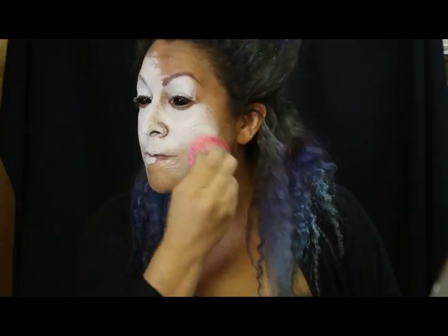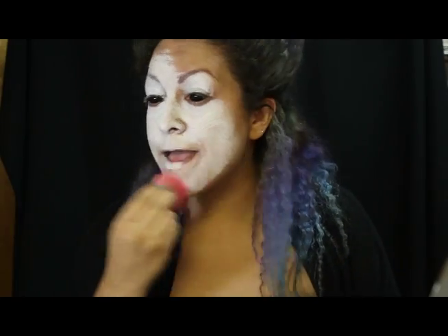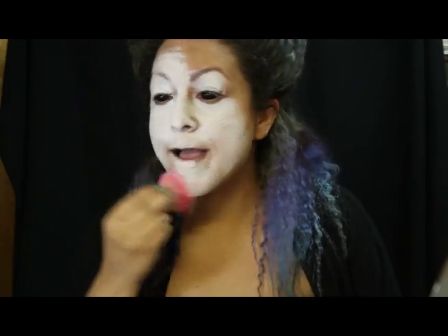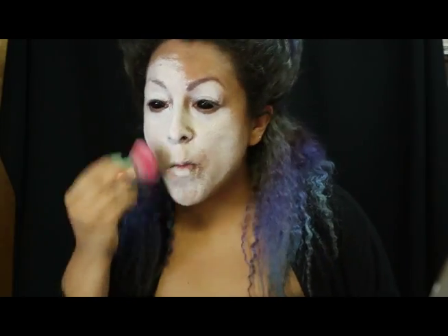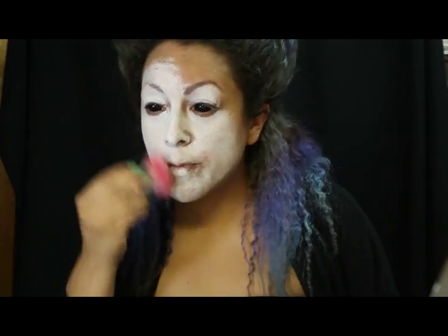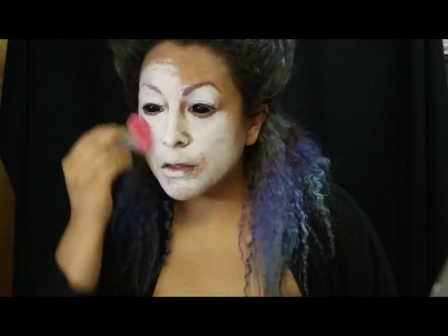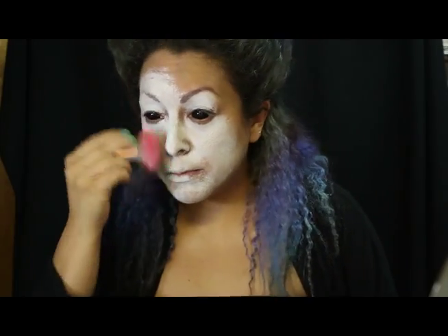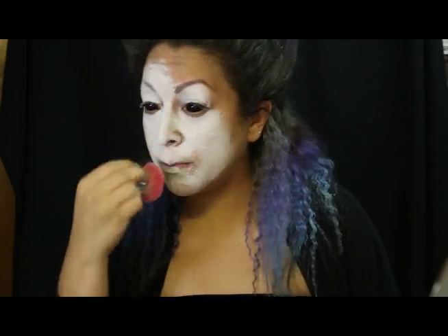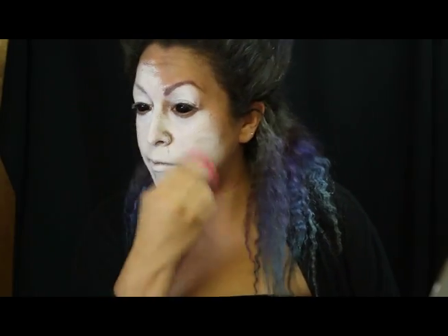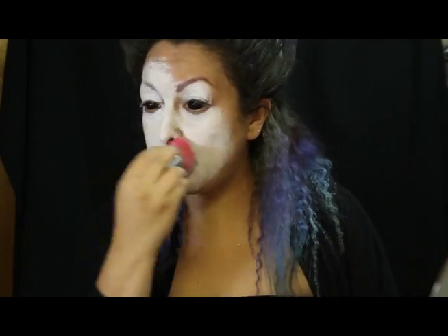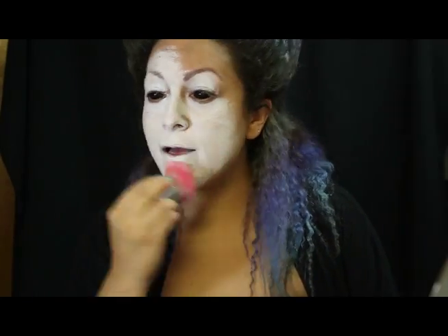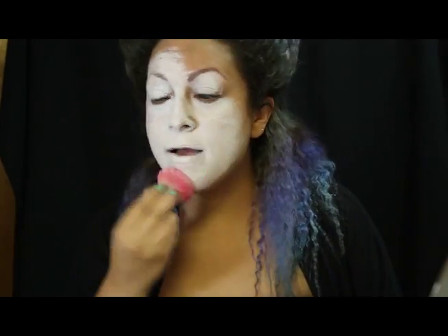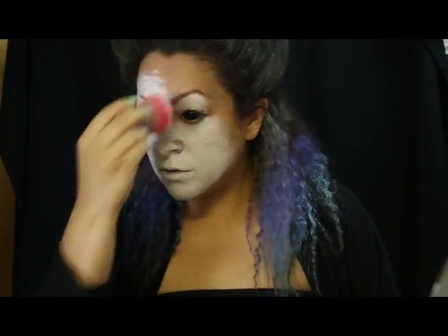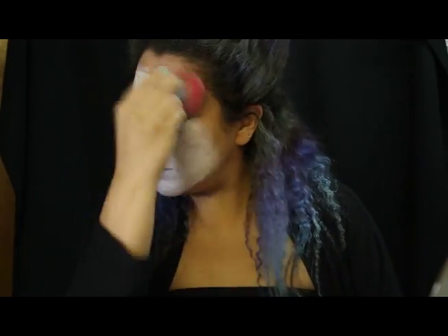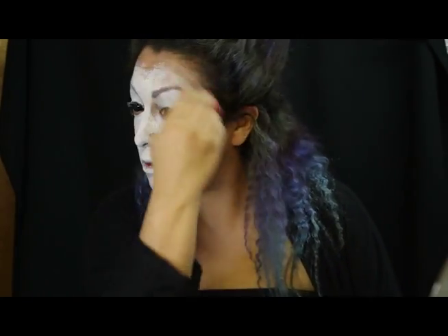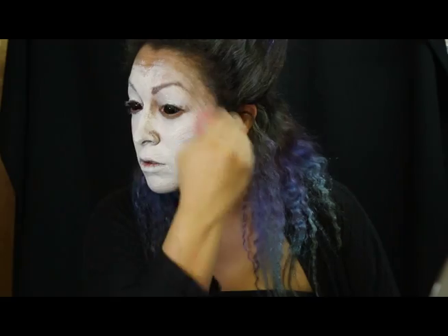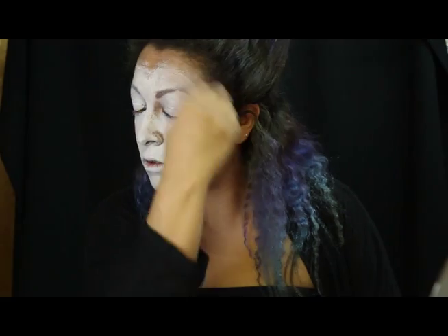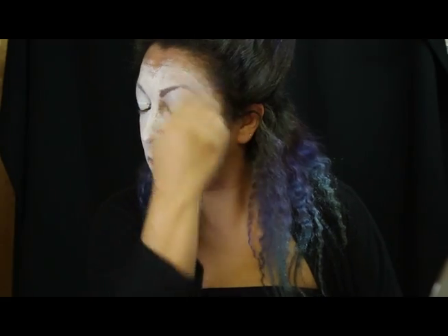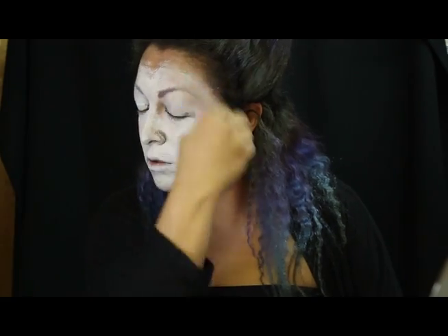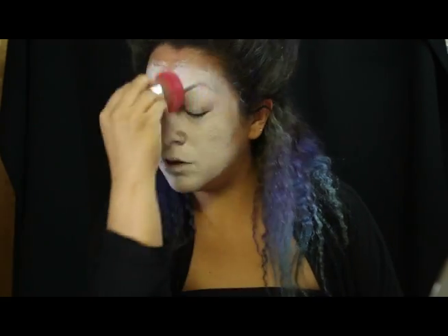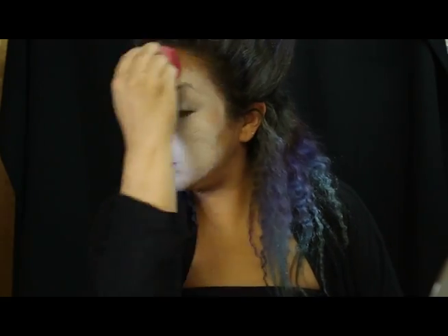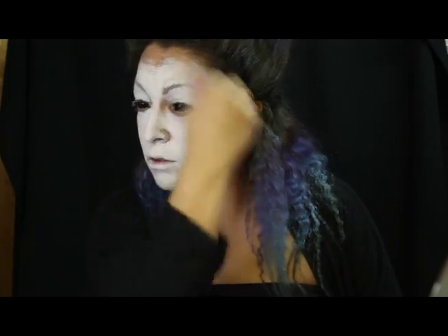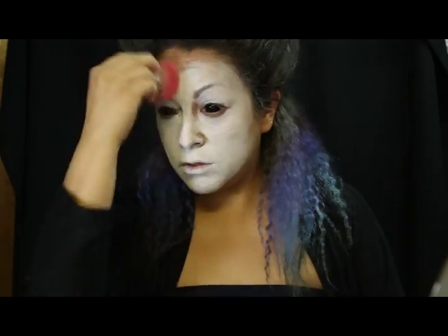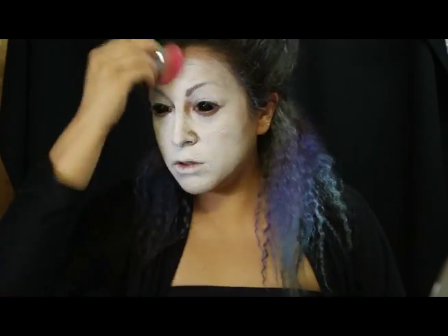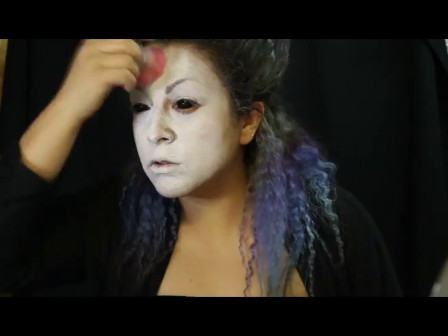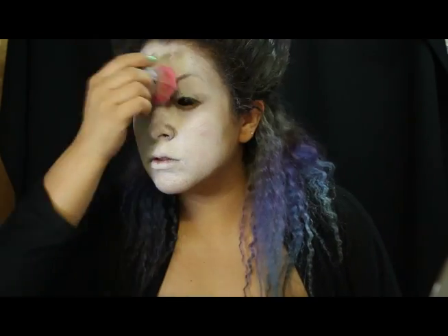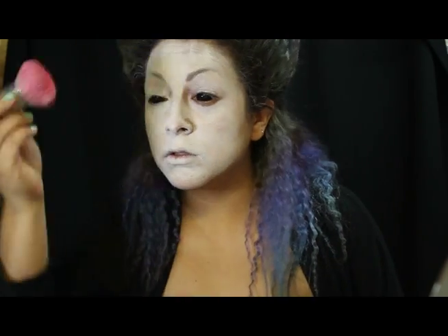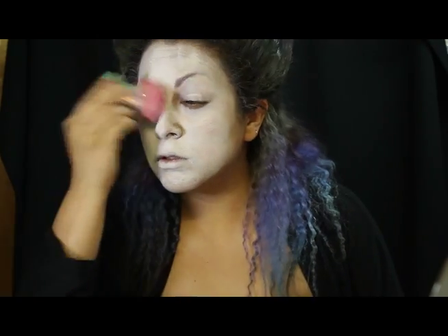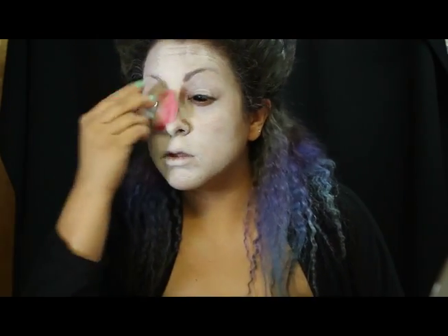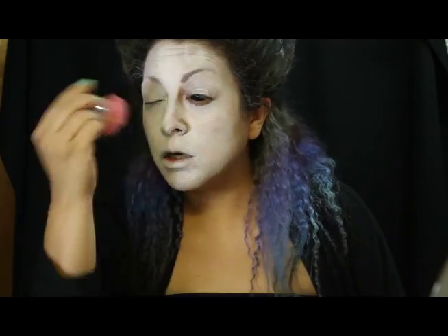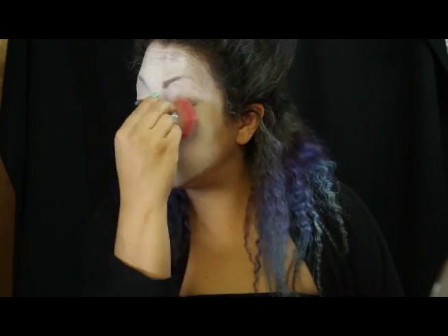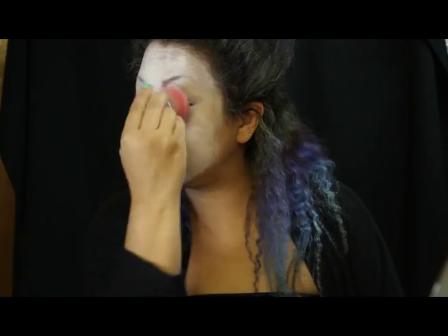Comenzaremos aplicando una base blanca tipo acuarela. Utilizo una brocha kabuki para ello en todo mi rostro.